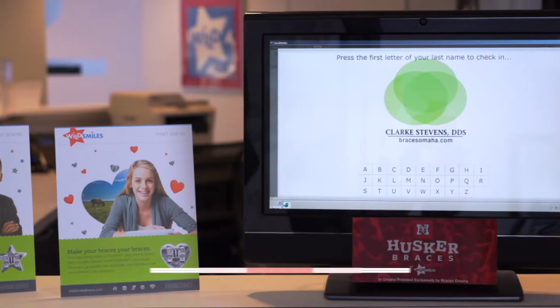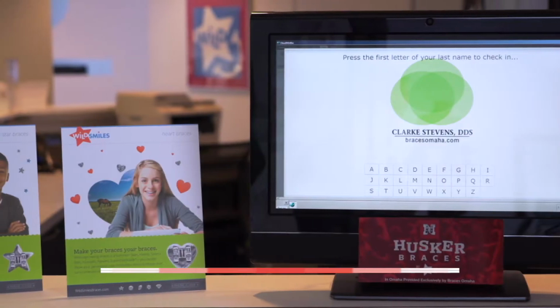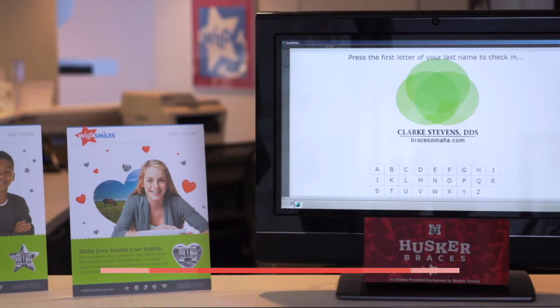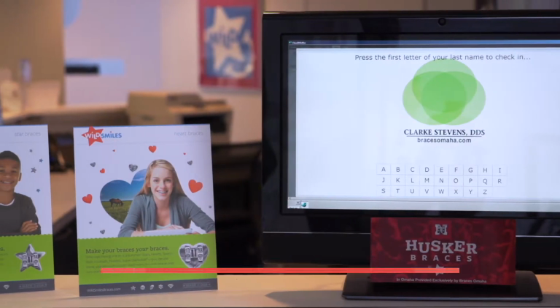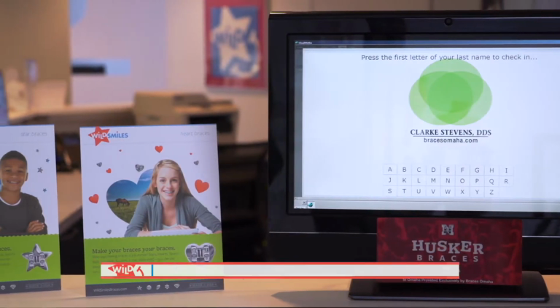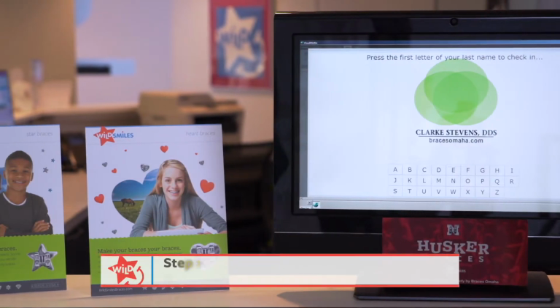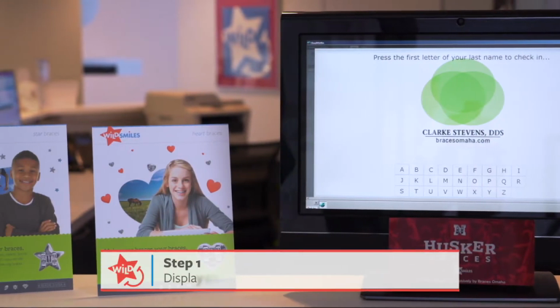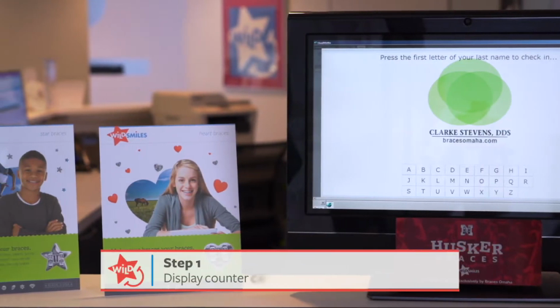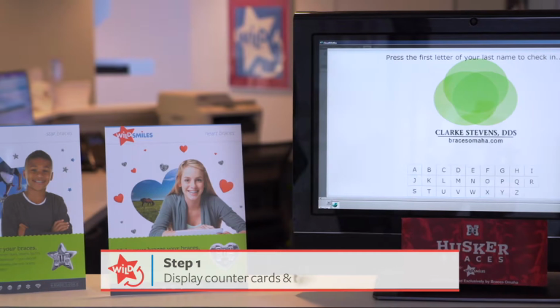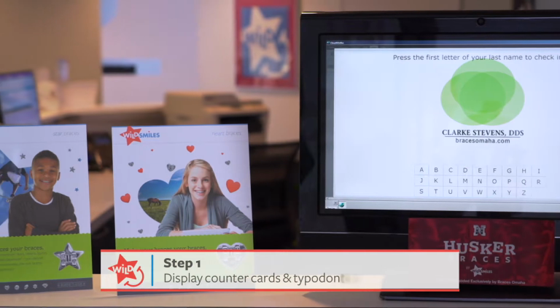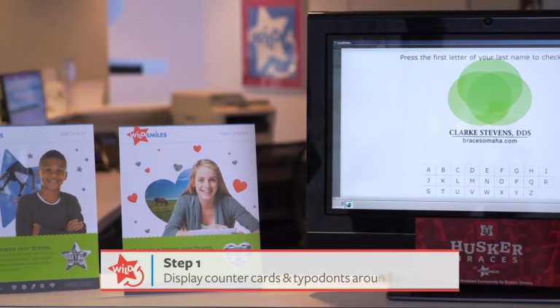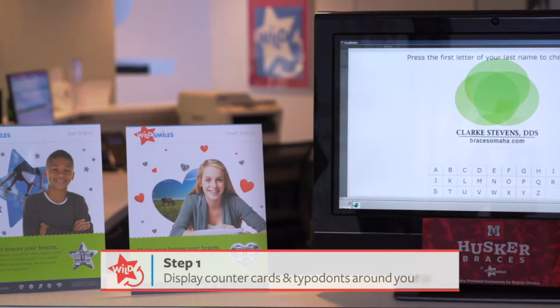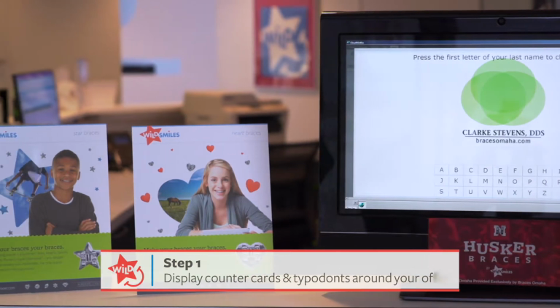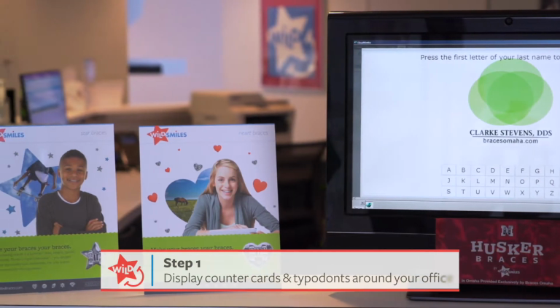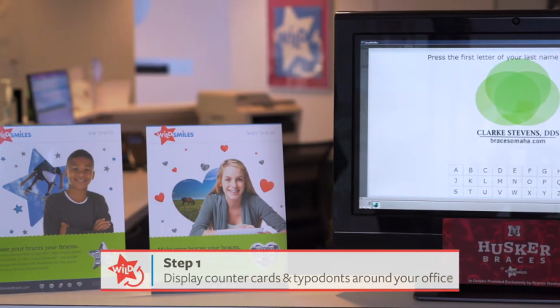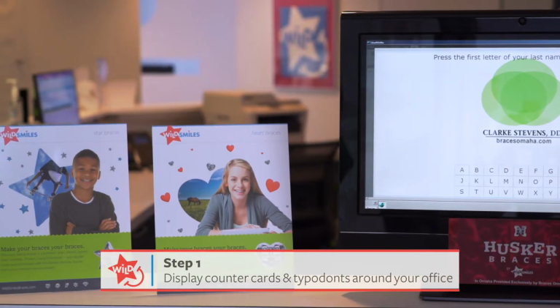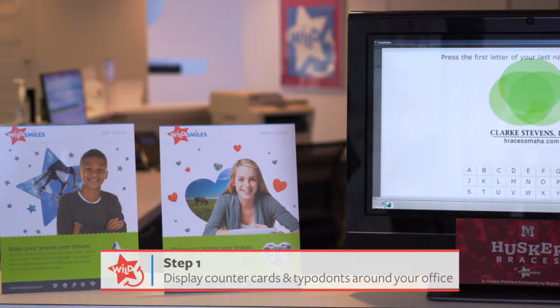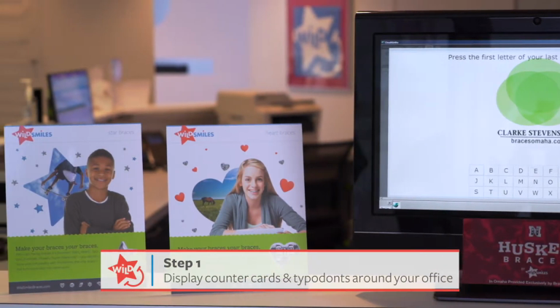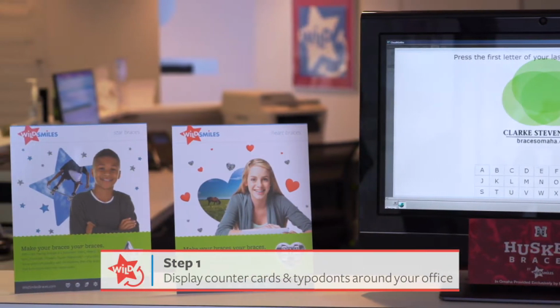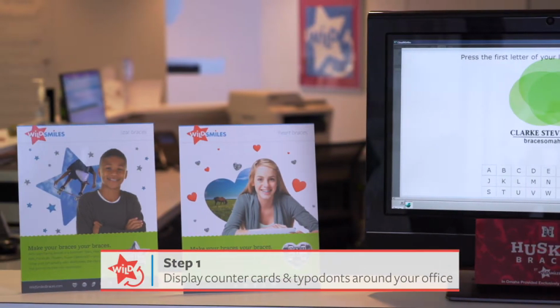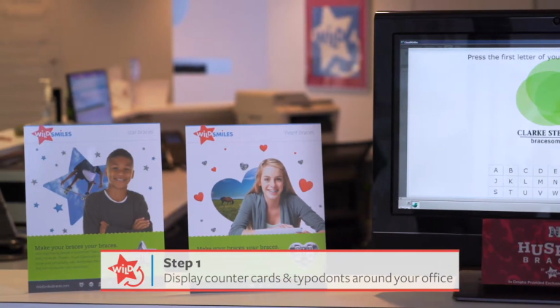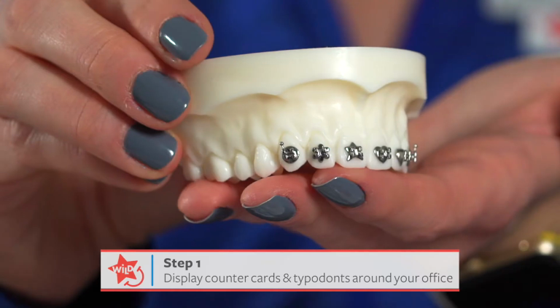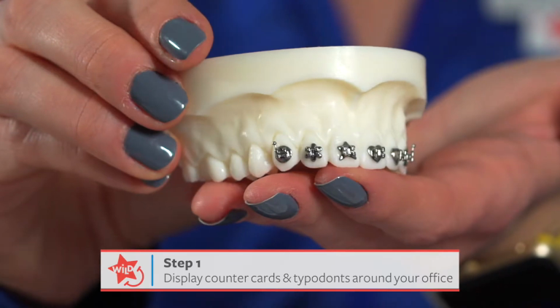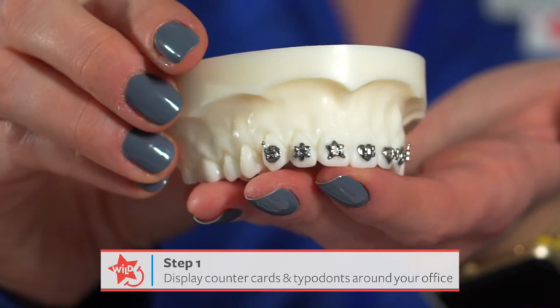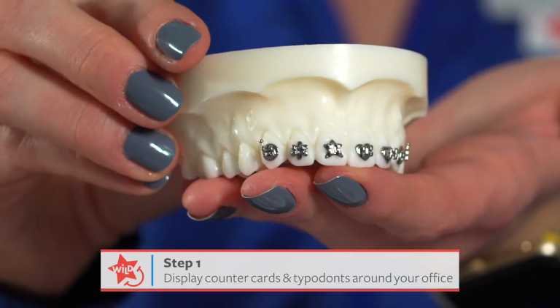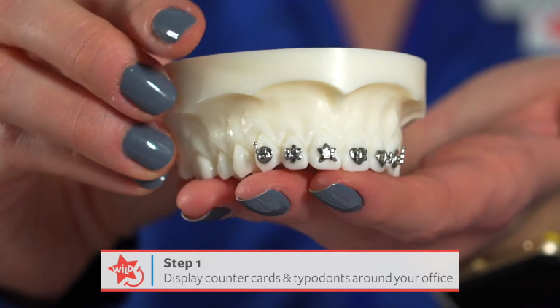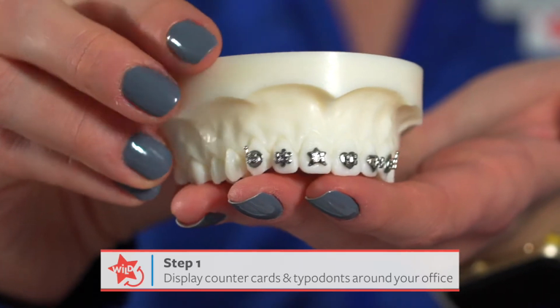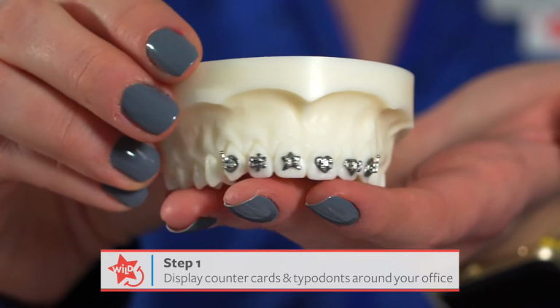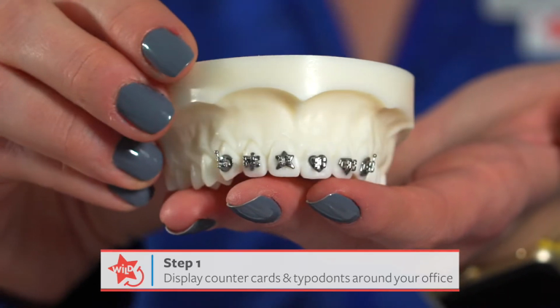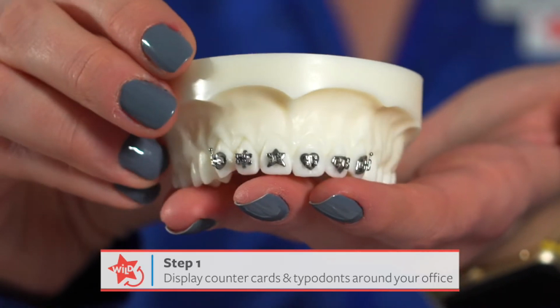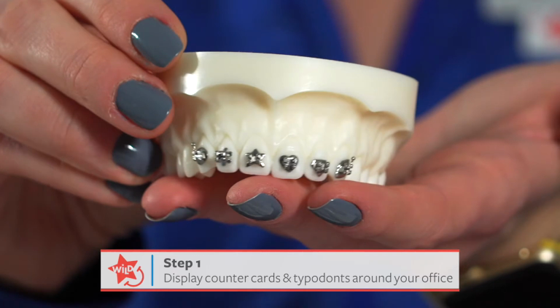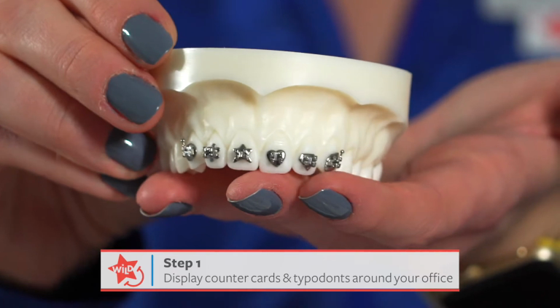The first marketing step that we recommend is to place the counter cards out around the office and display the typodonts in your new patient rooms.